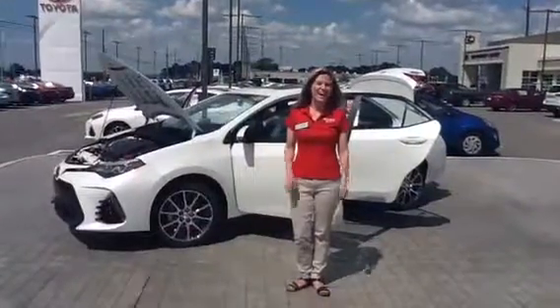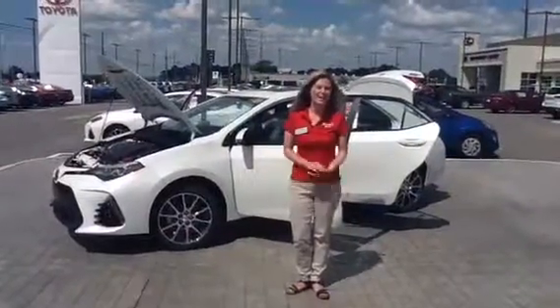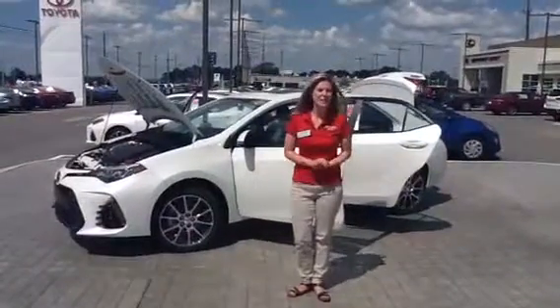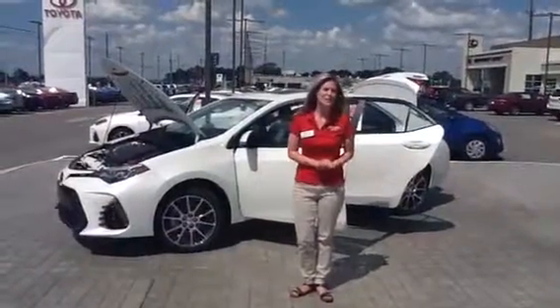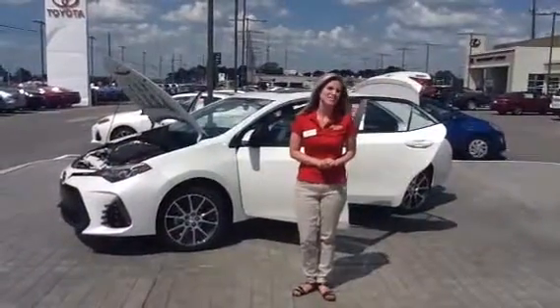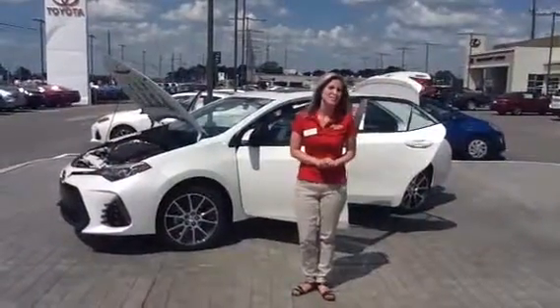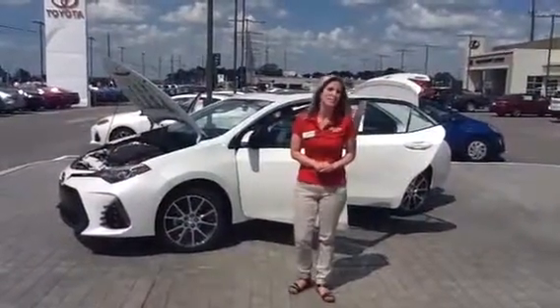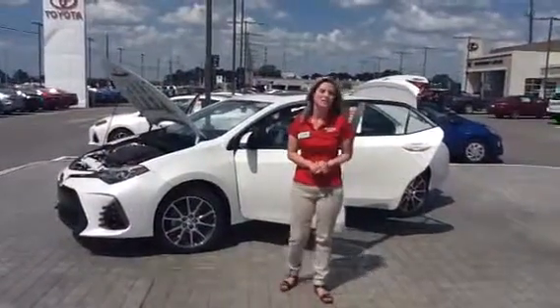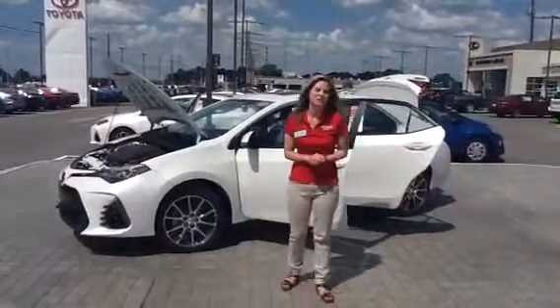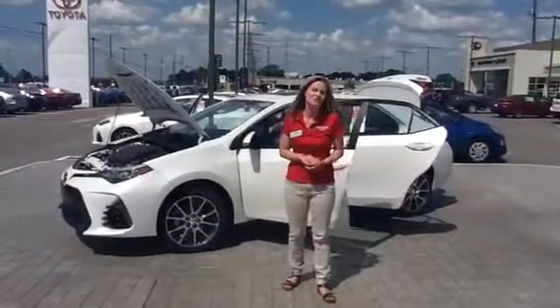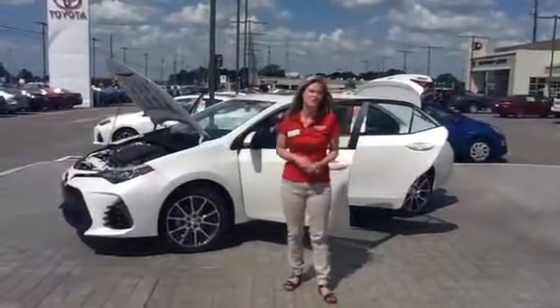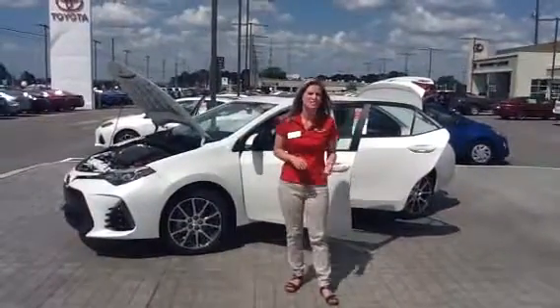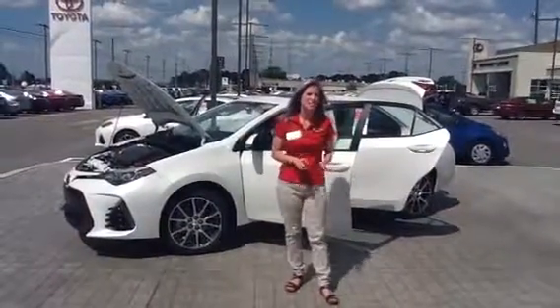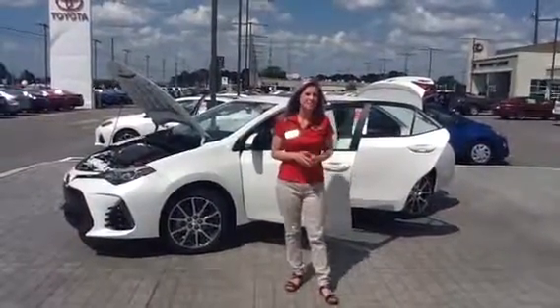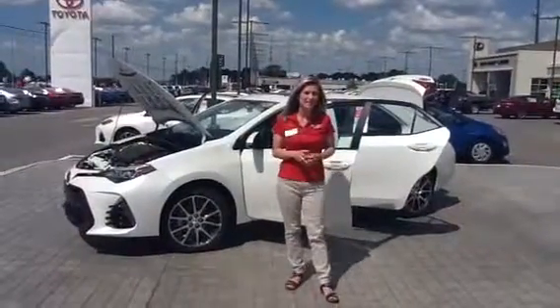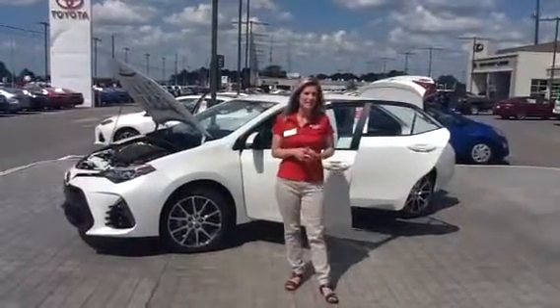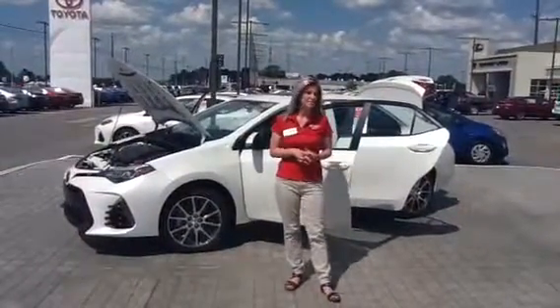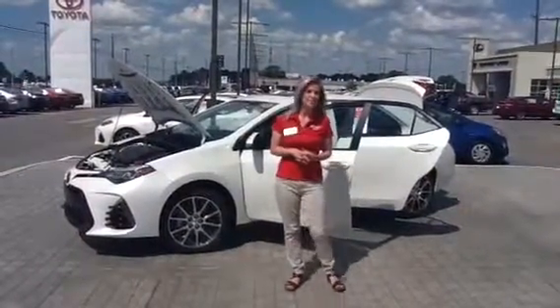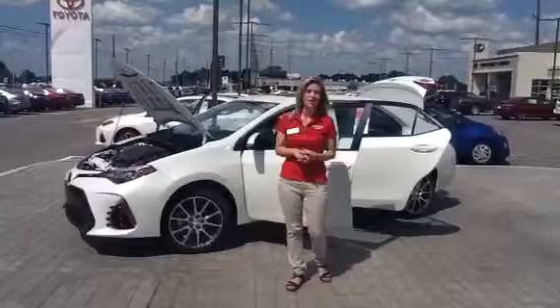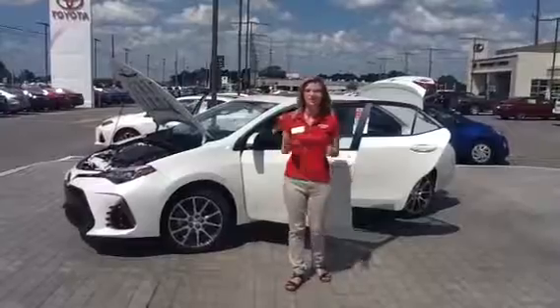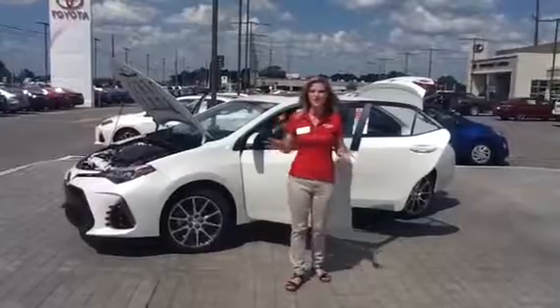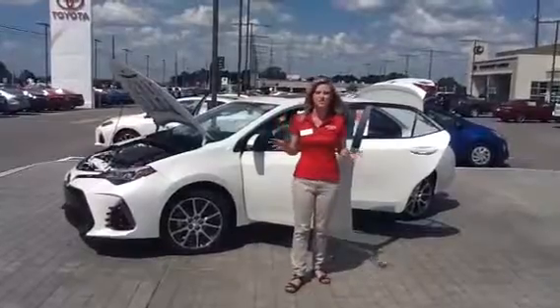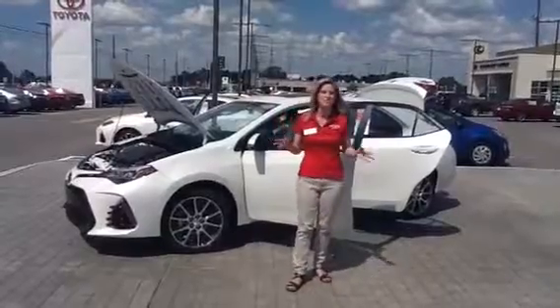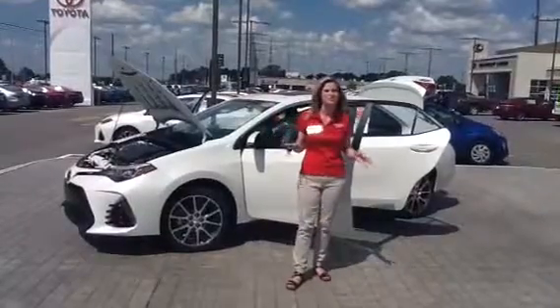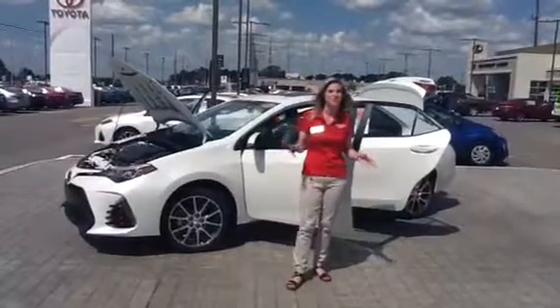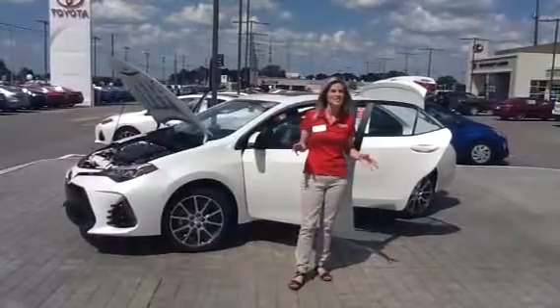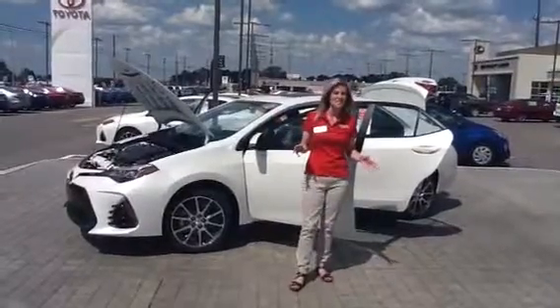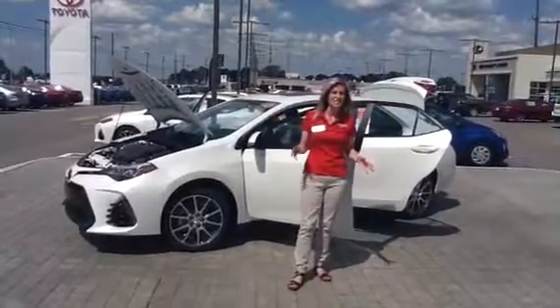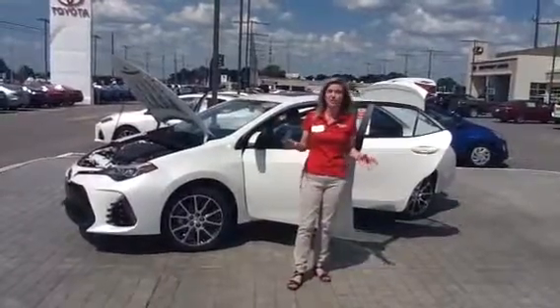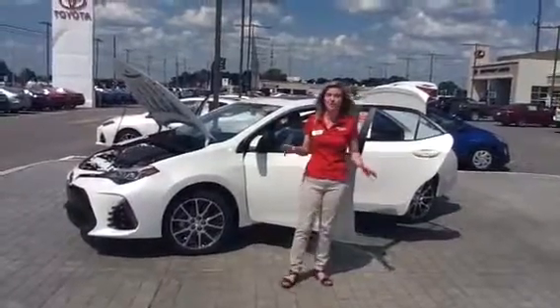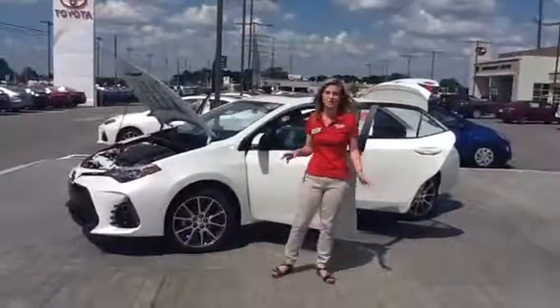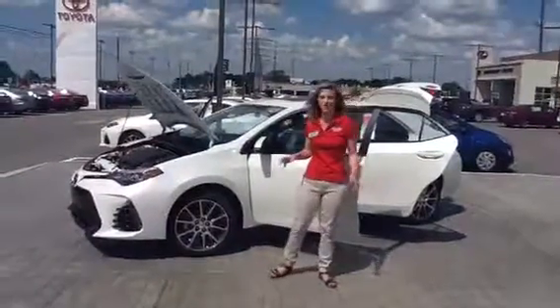Hi, my name is Presley and I'm here at Reinhardt Toyota. Today I'm going to take some time to give you a couple of features on the new 2017 Toyota Corolla.